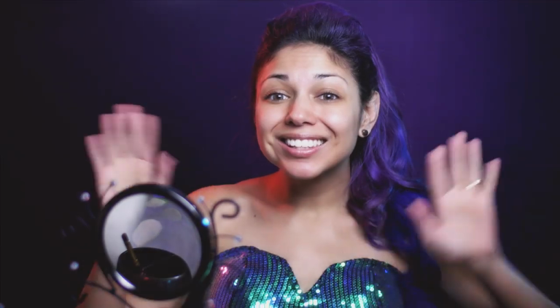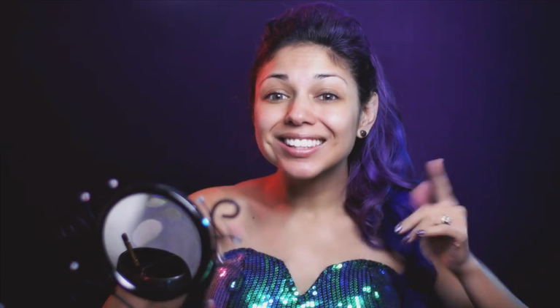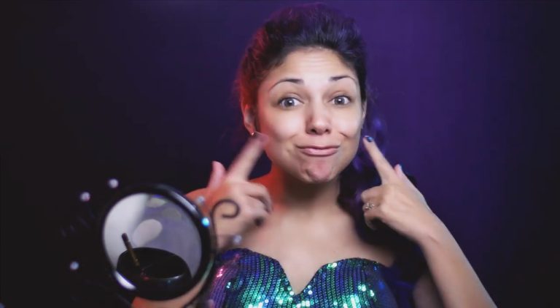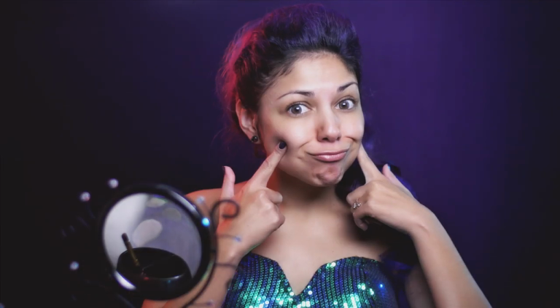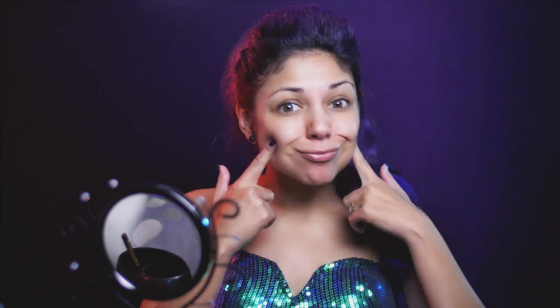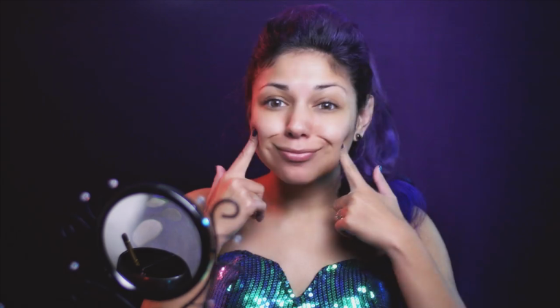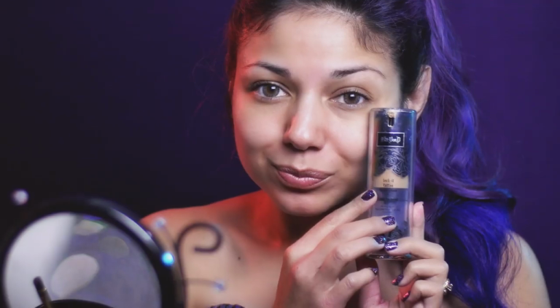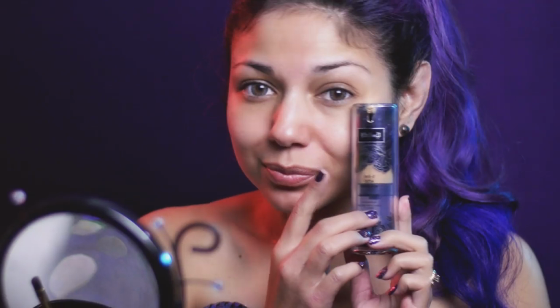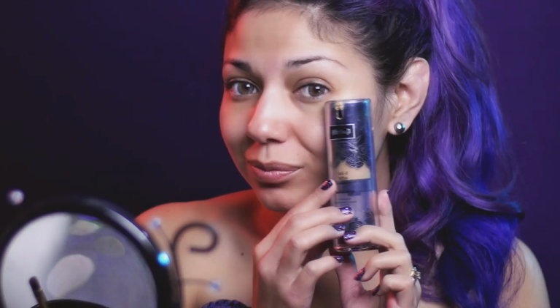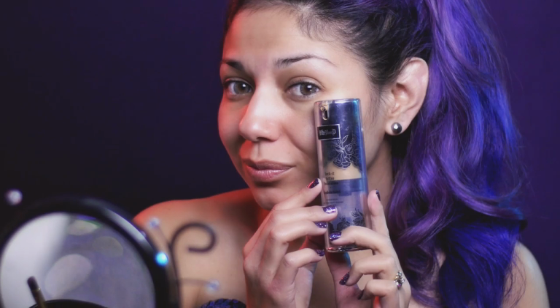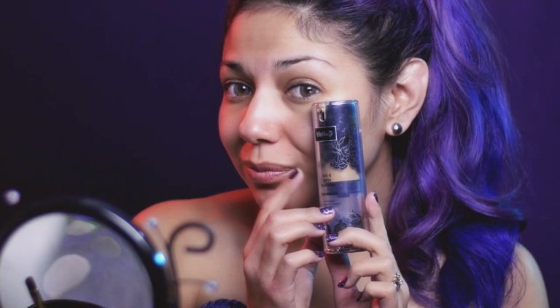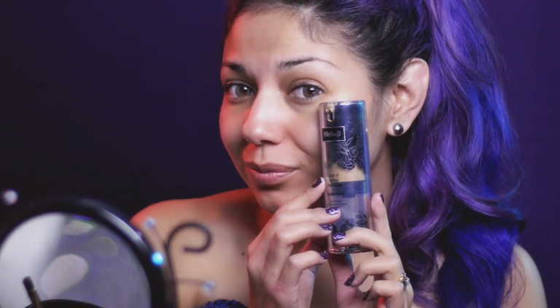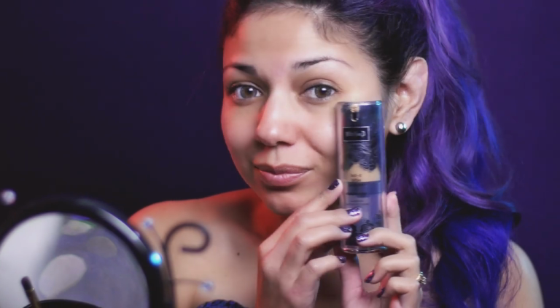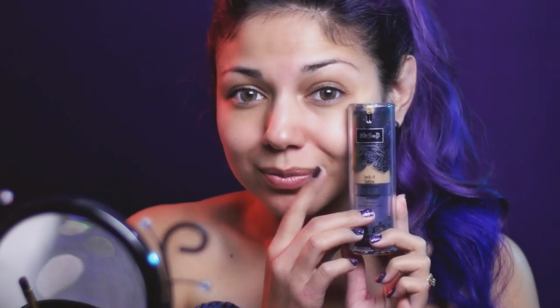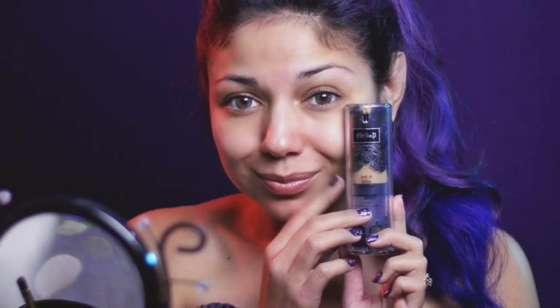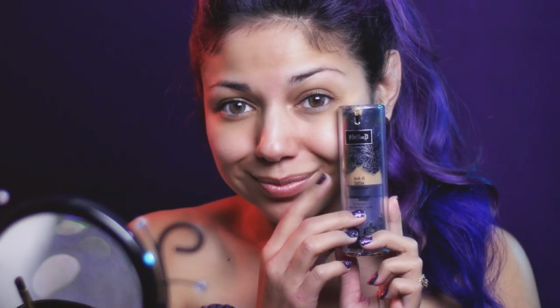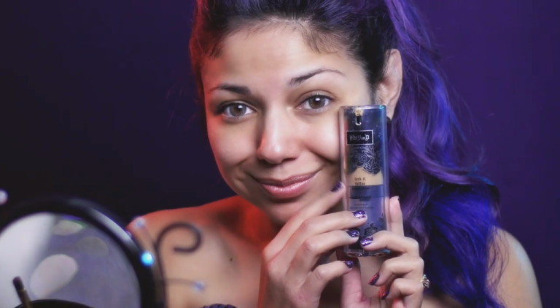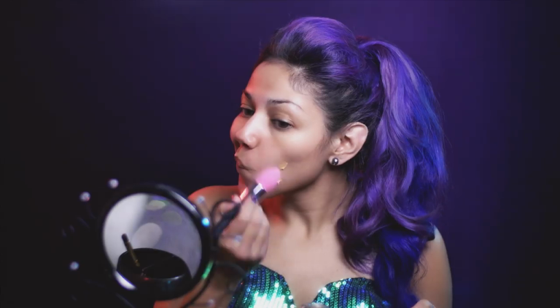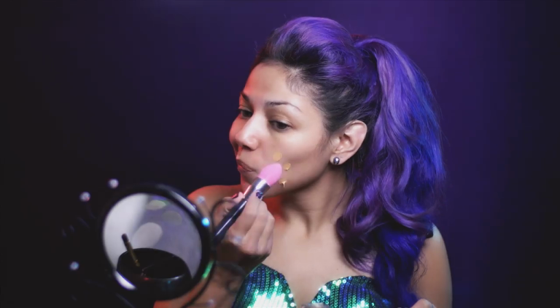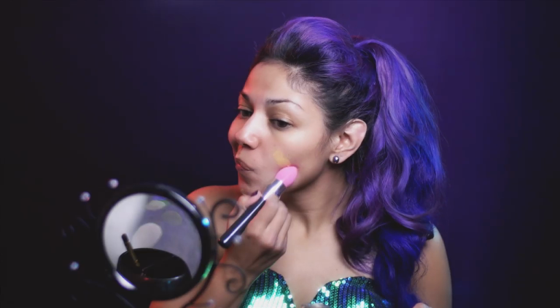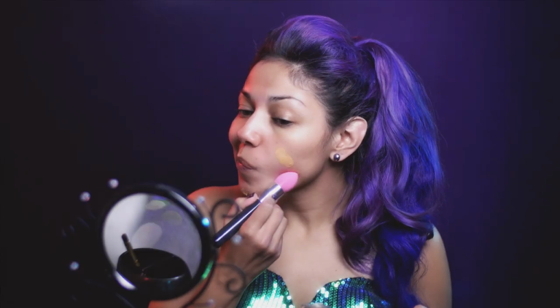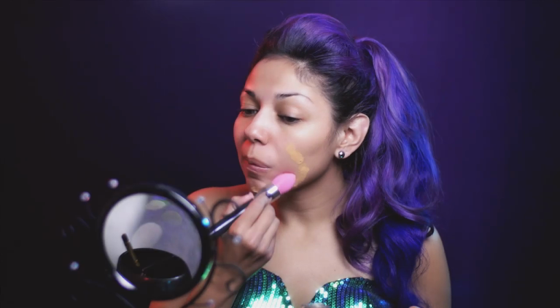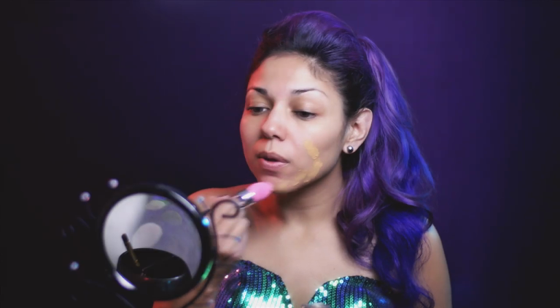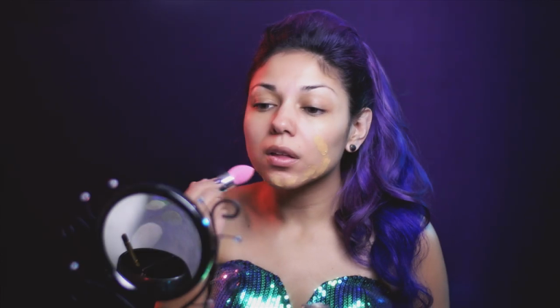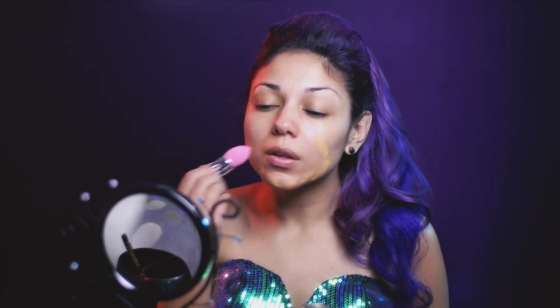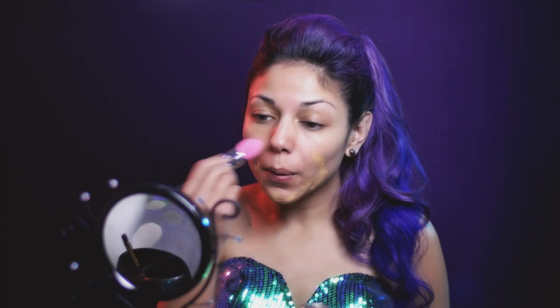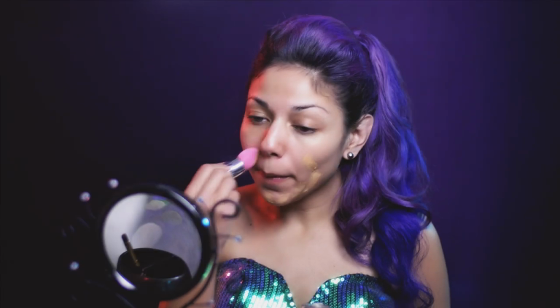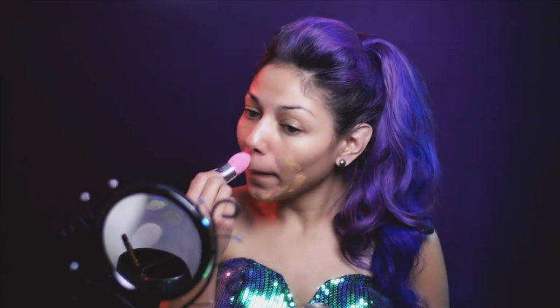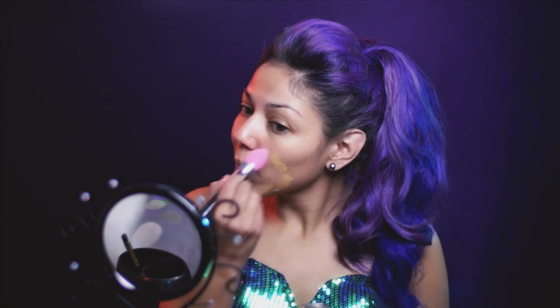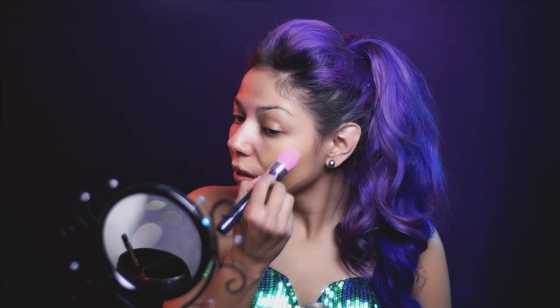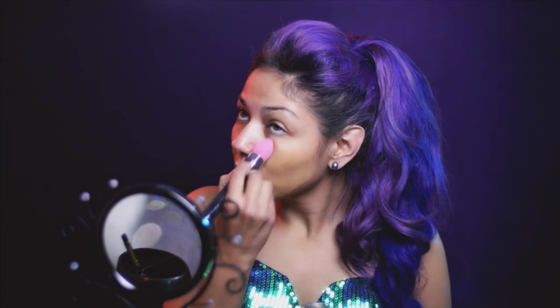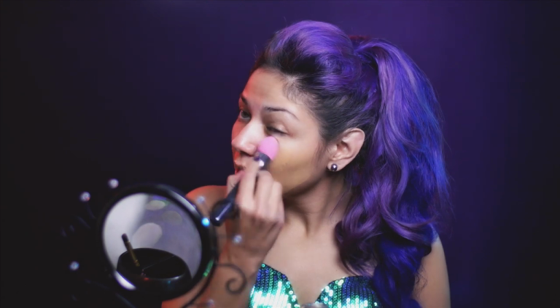I want my skin to be flawless, so I'm going to be using my Kat Von D foundation and applying it all over my face with a beauty blending sponge.